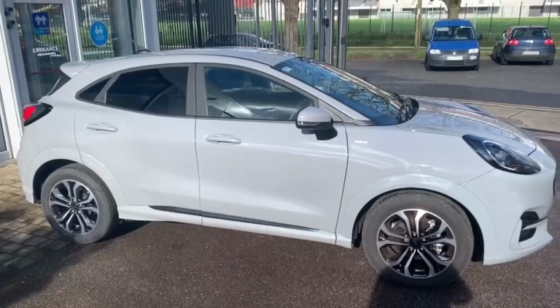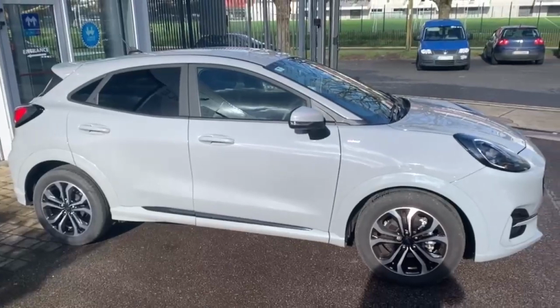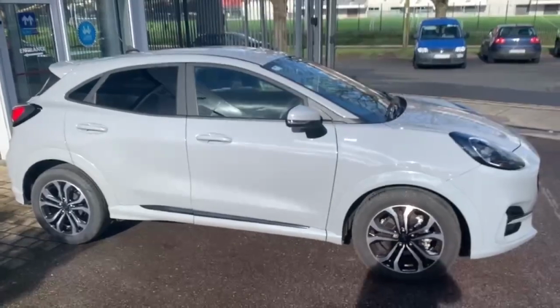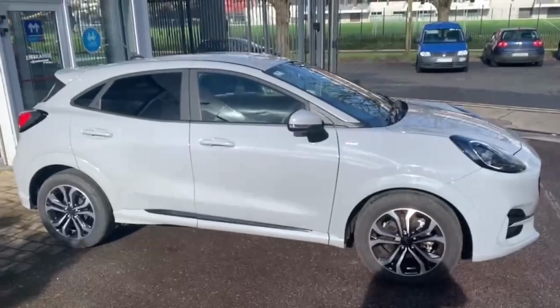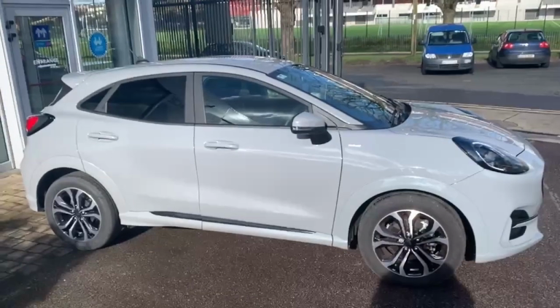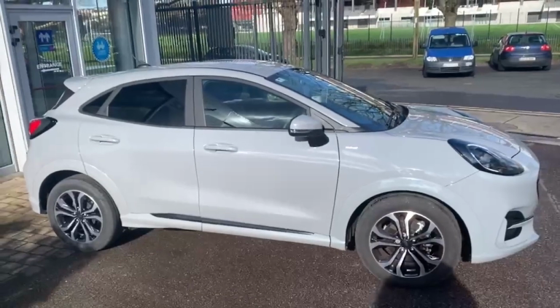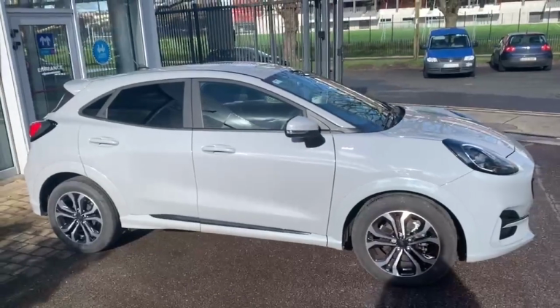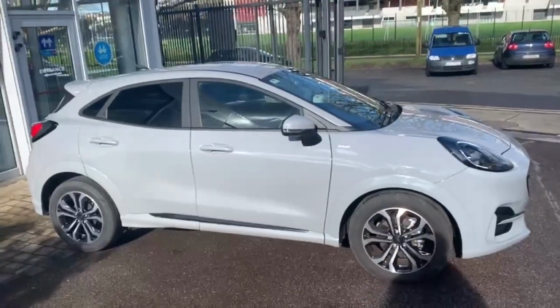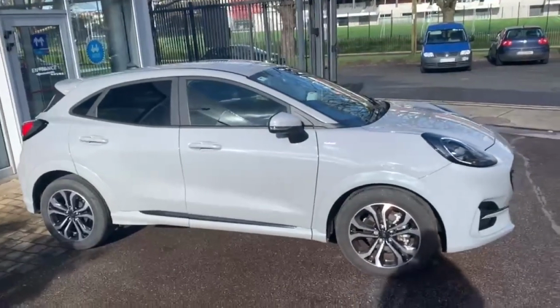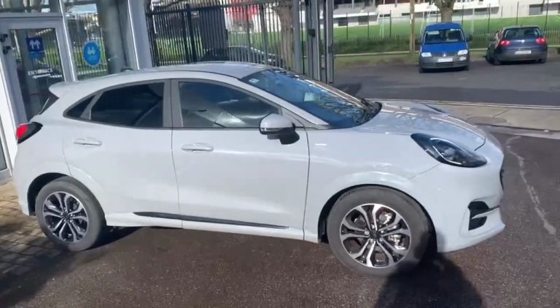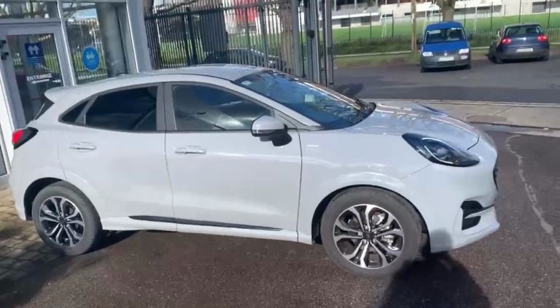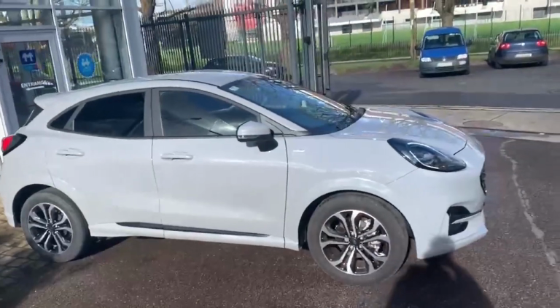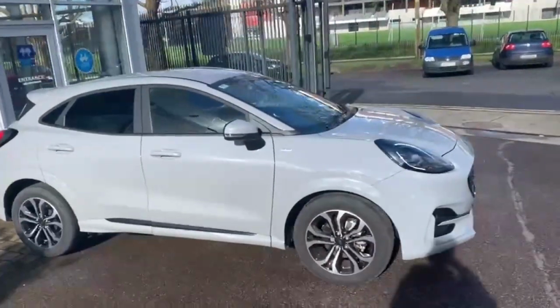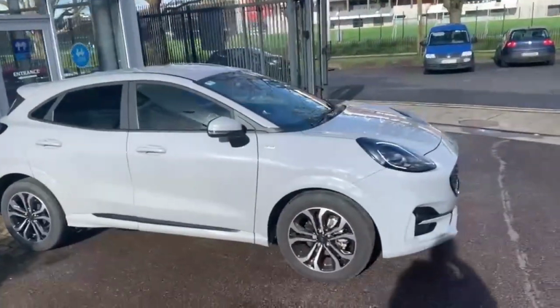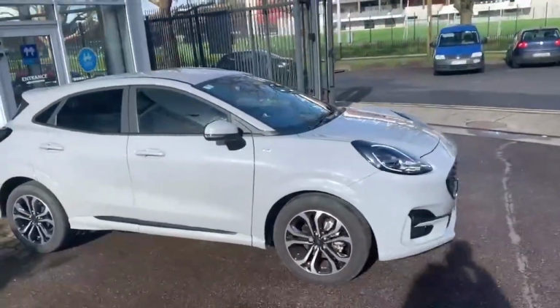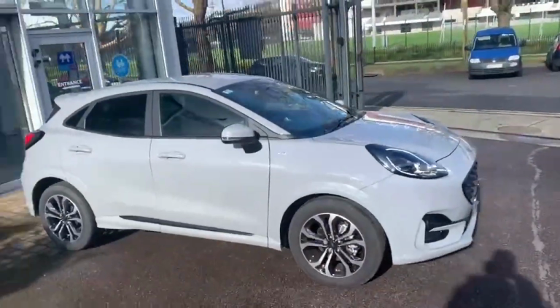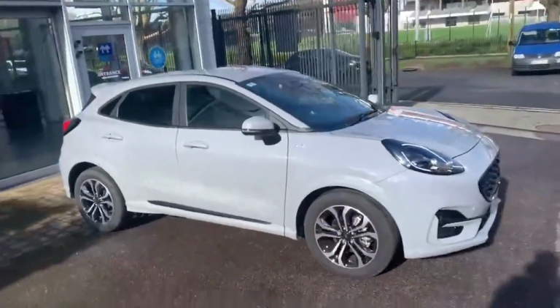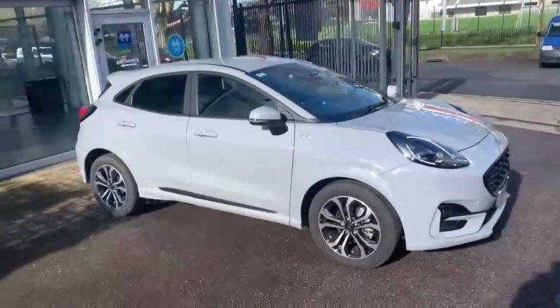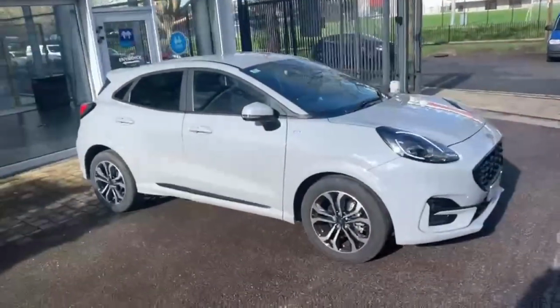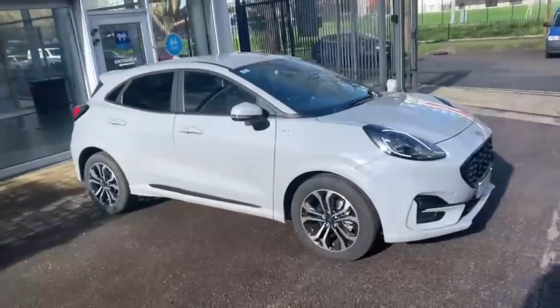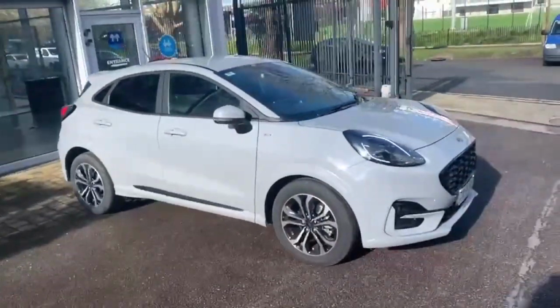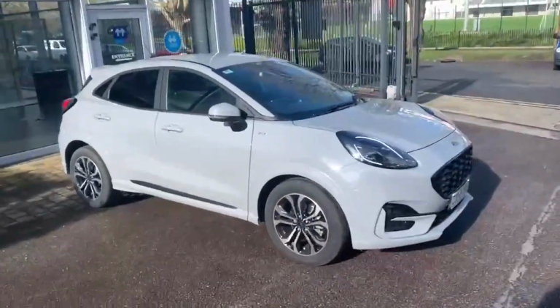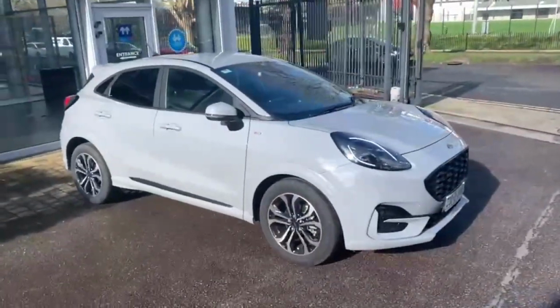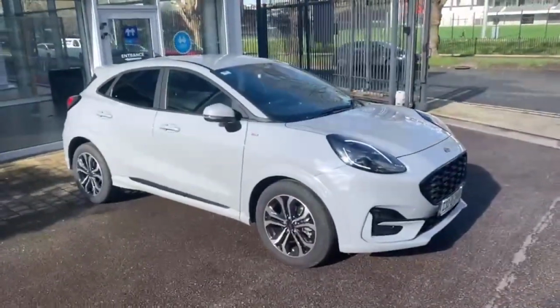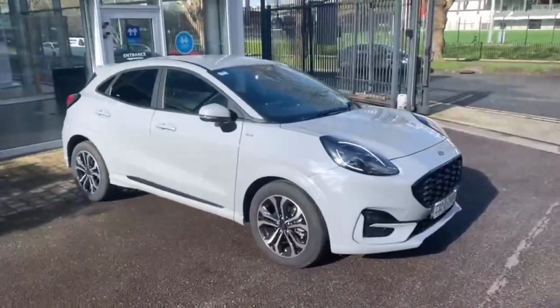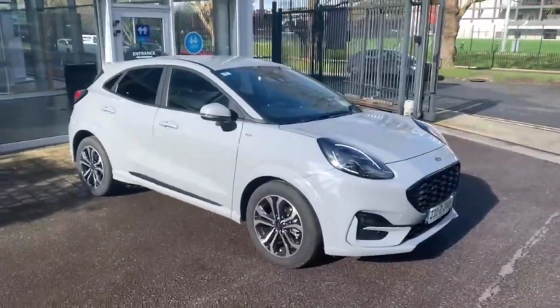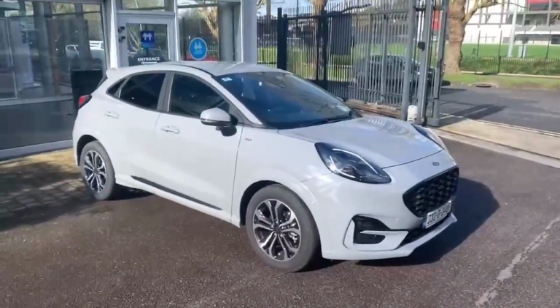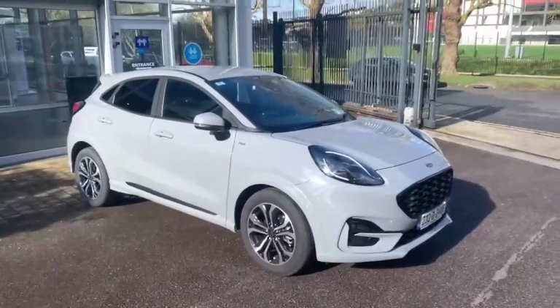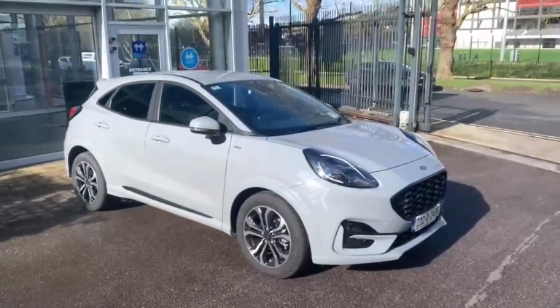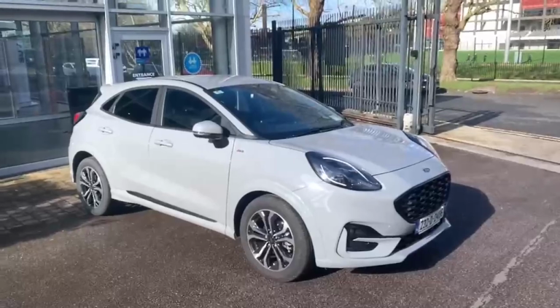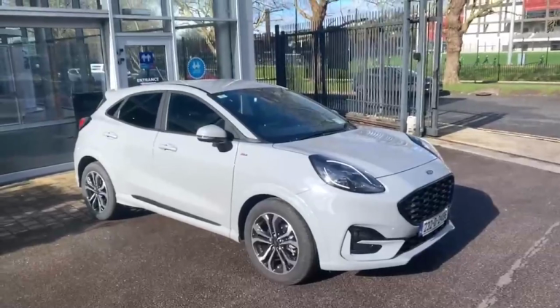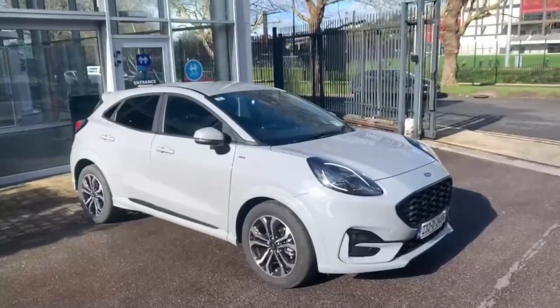If you have any other questions regarding this car feel free to call in to us. Thank you, have a good day.